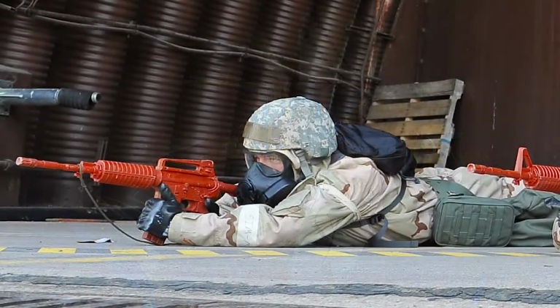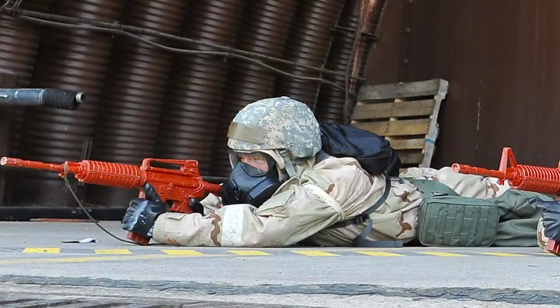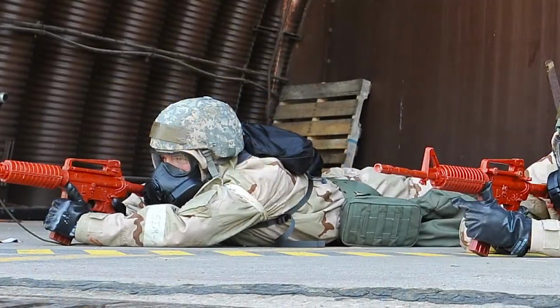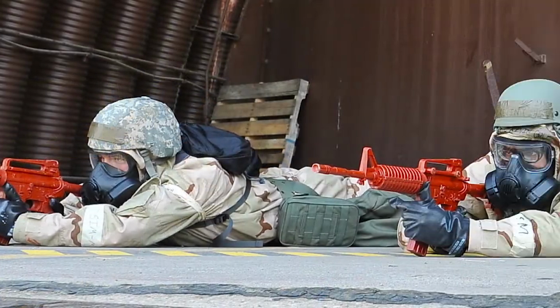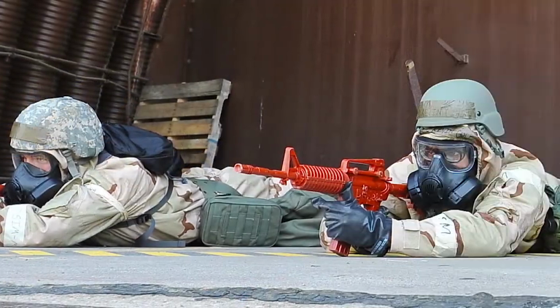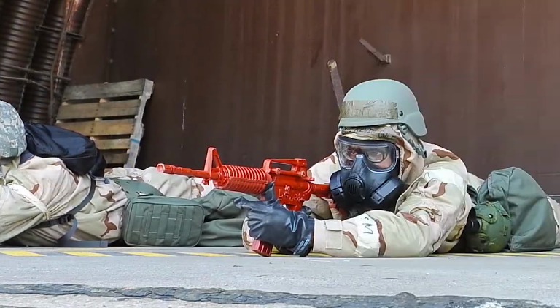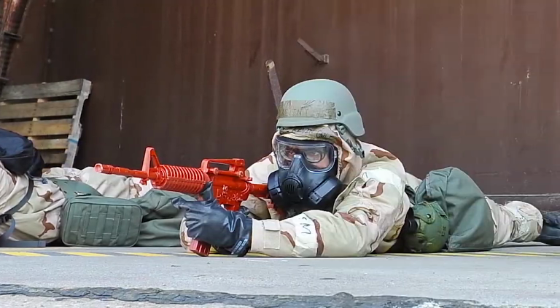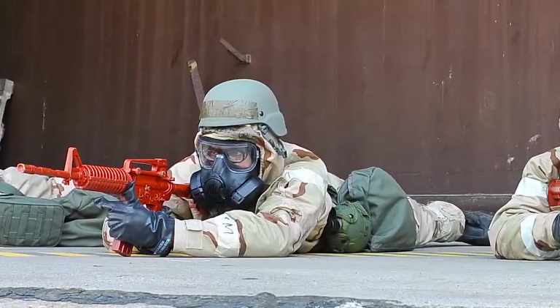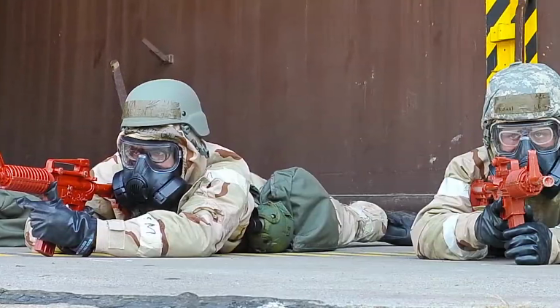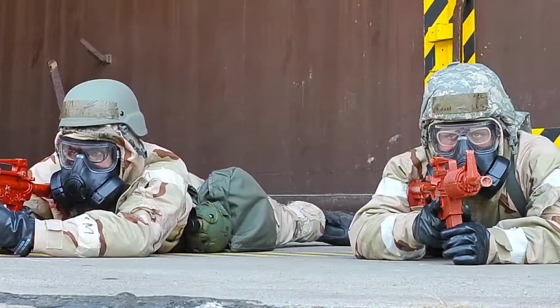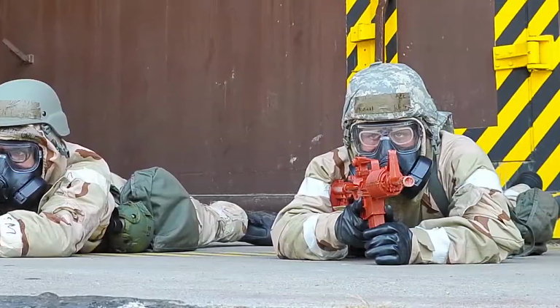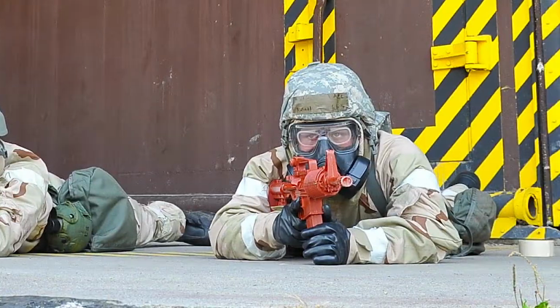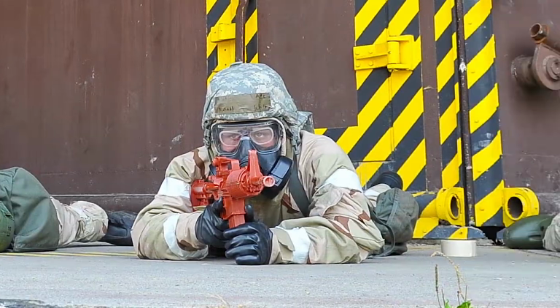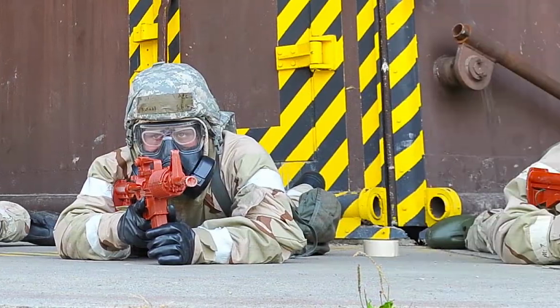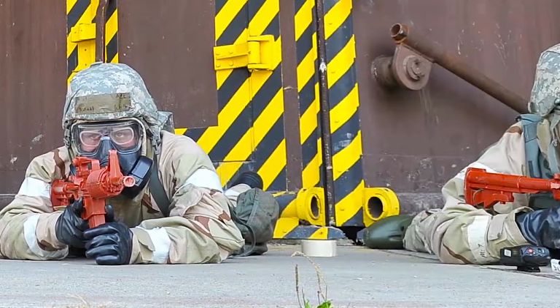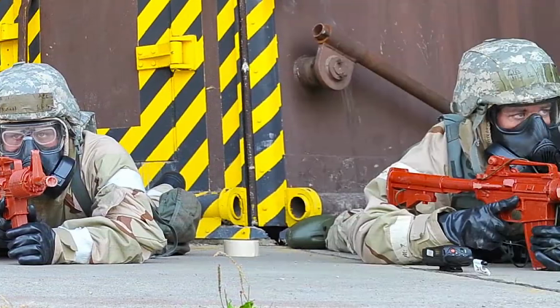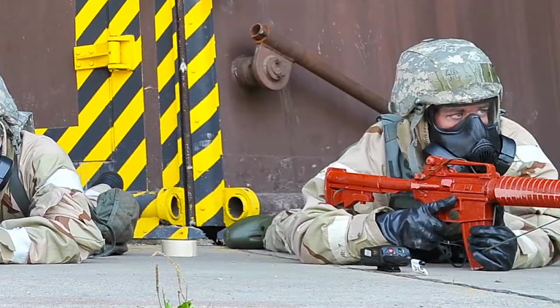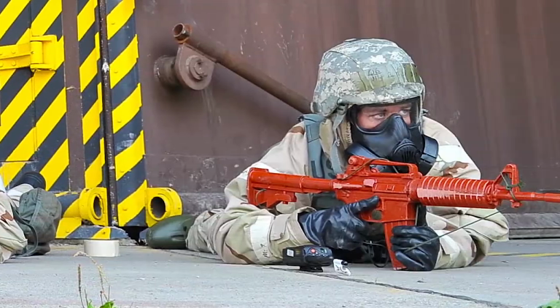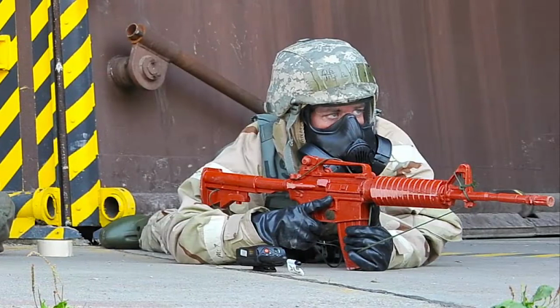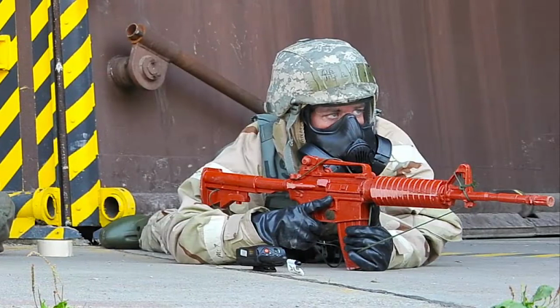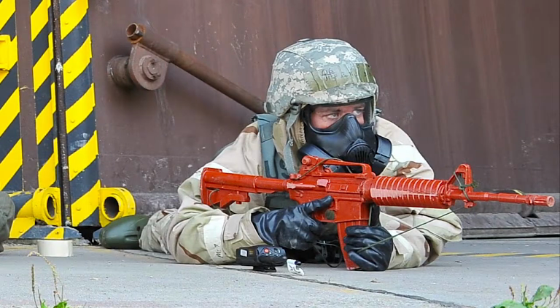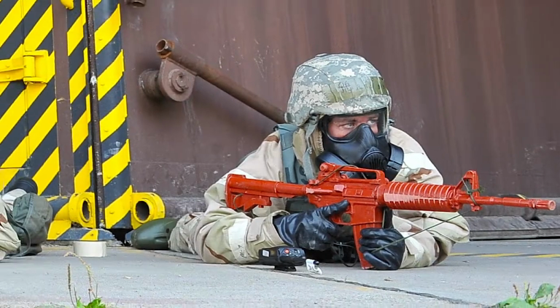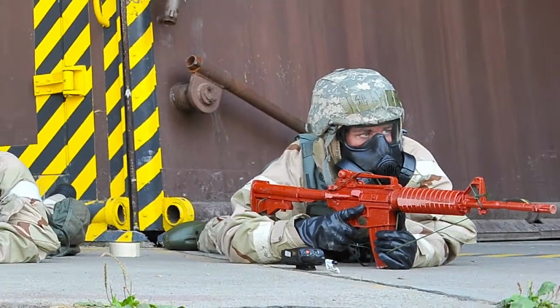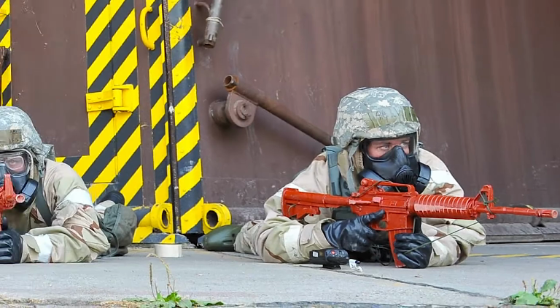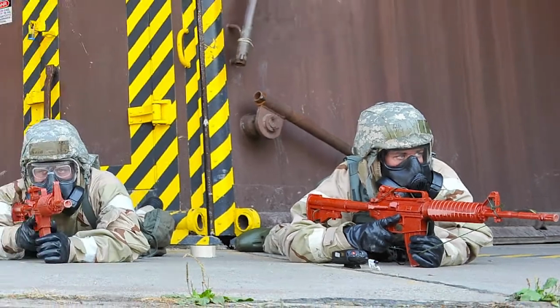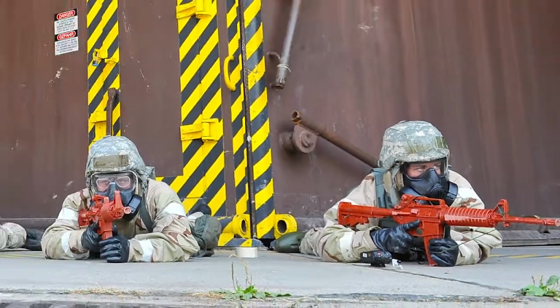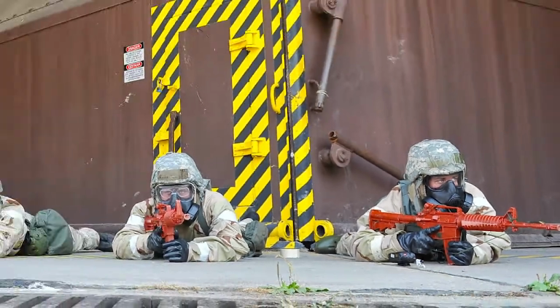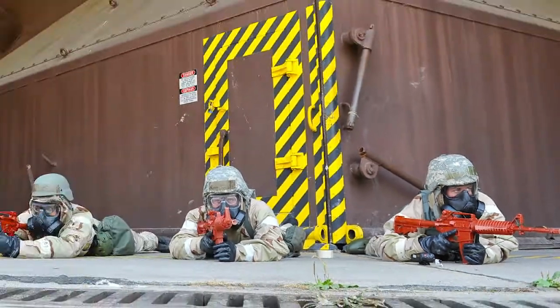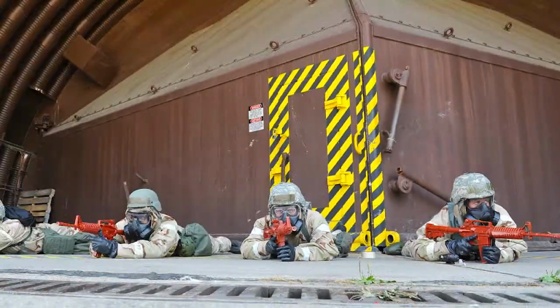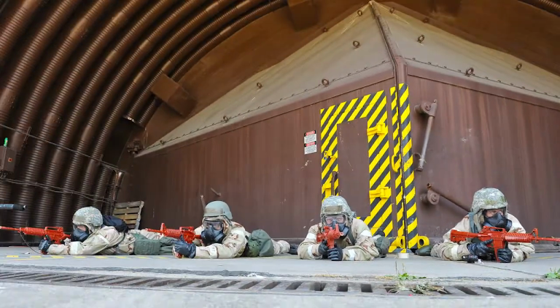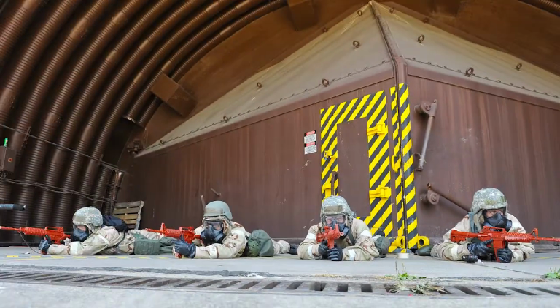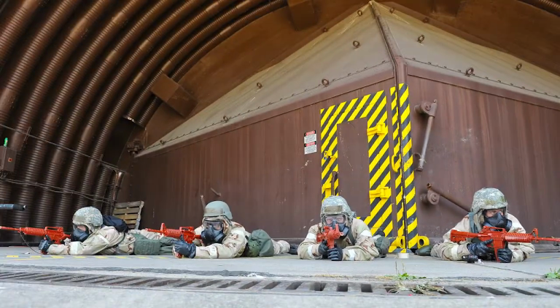Here, airmen take the prone position while taking cover from simulated attacks during their readiness training.